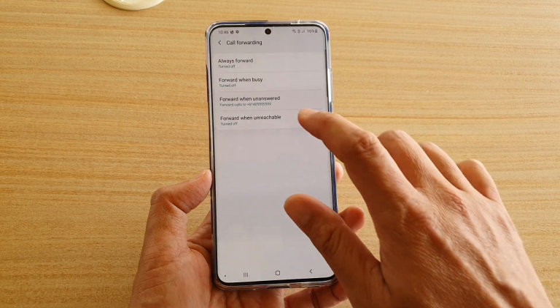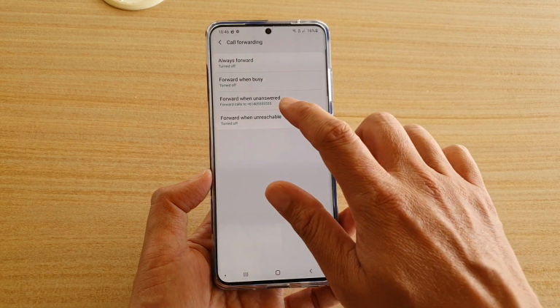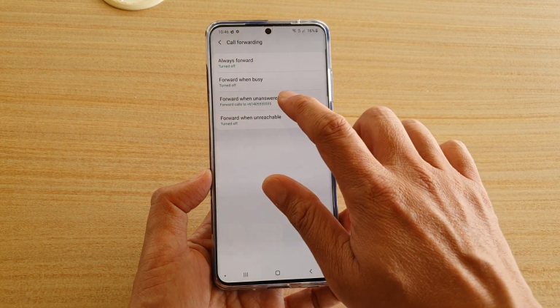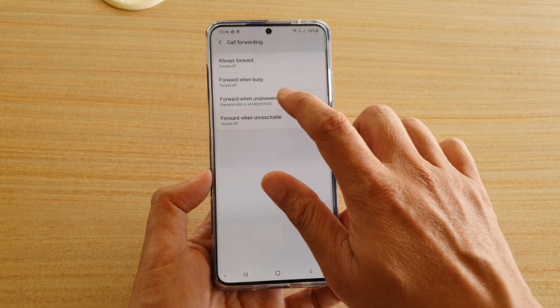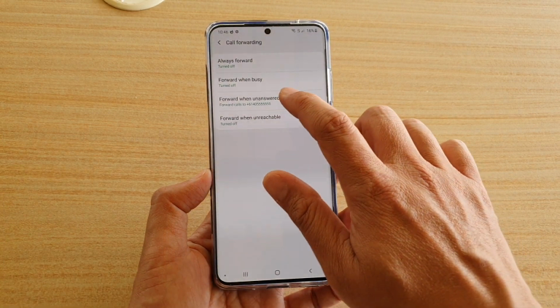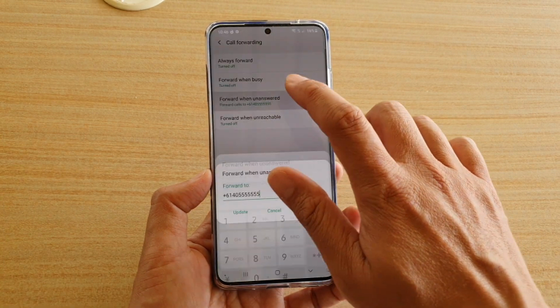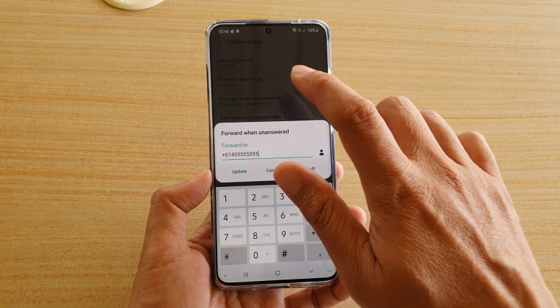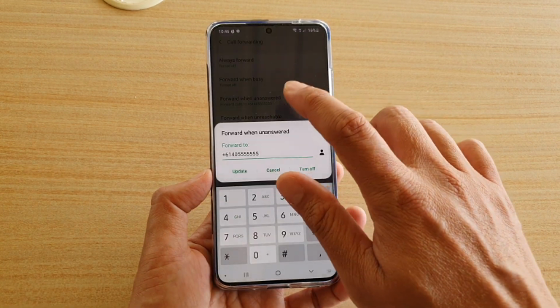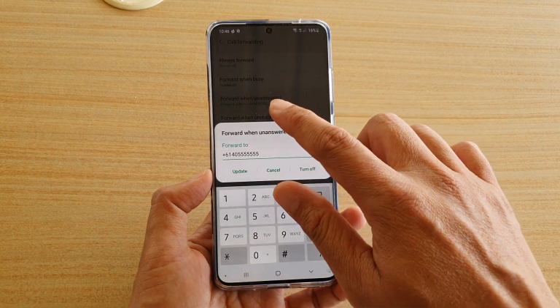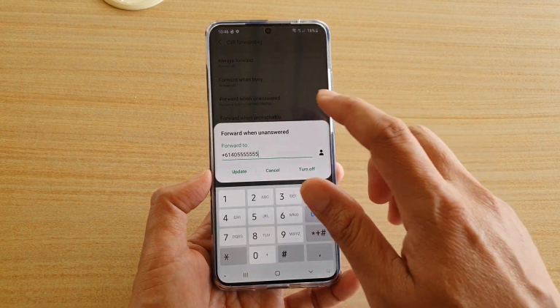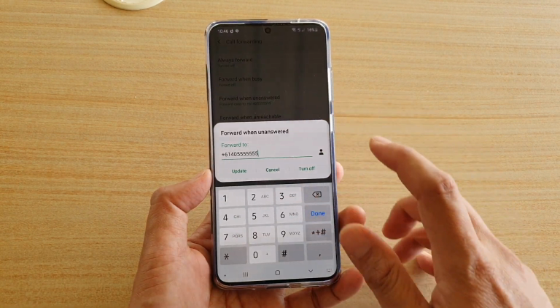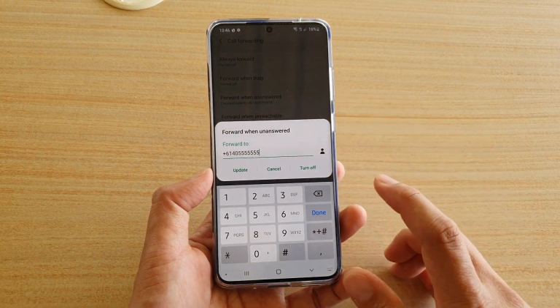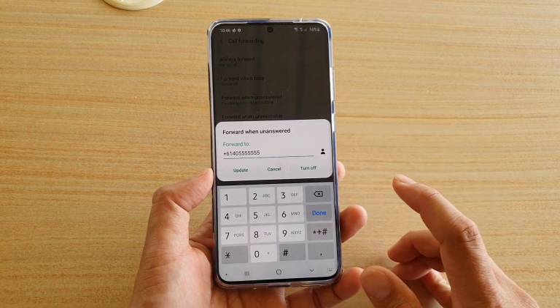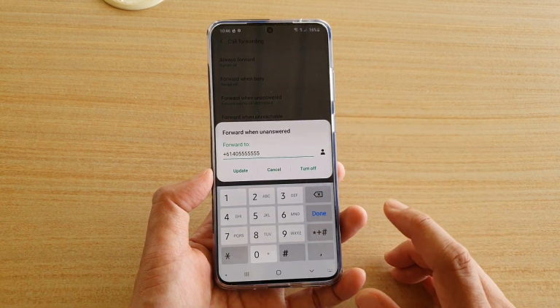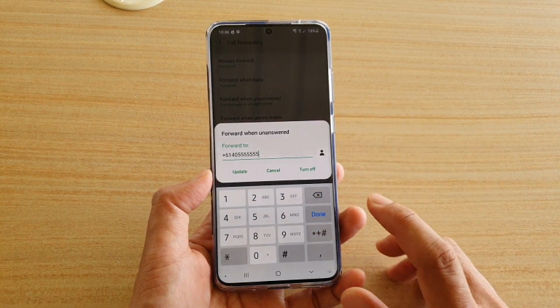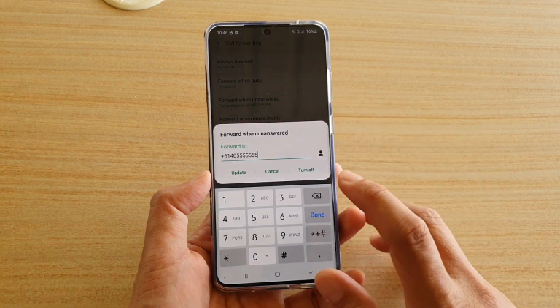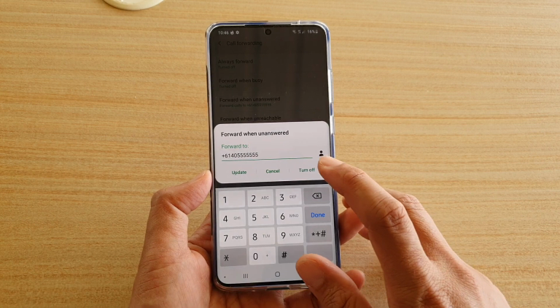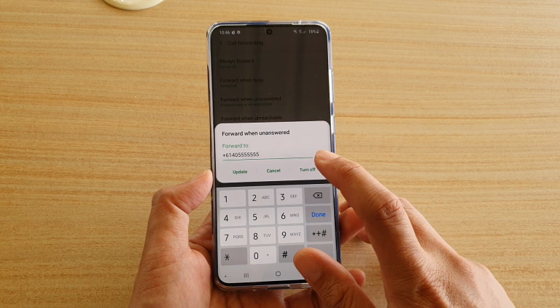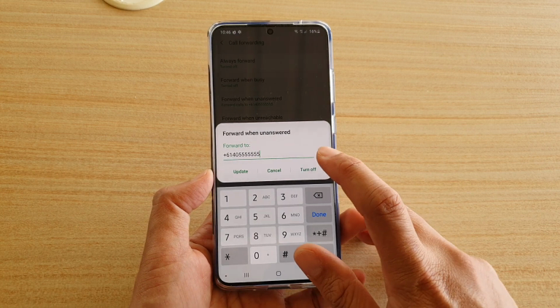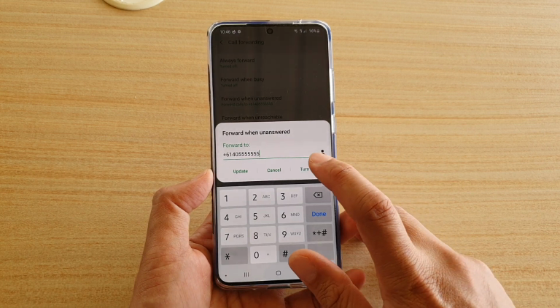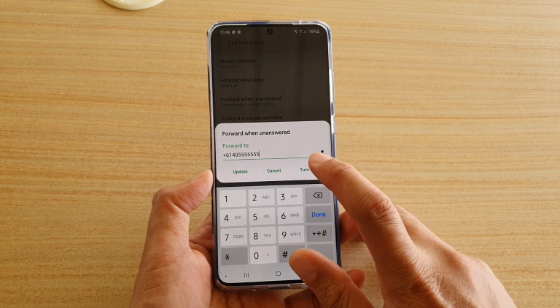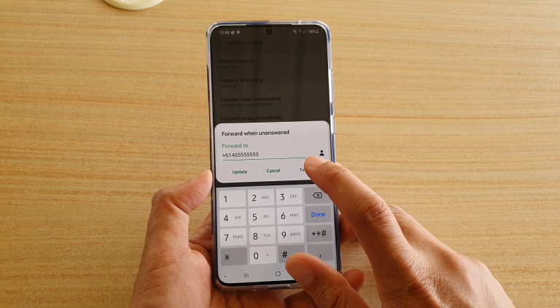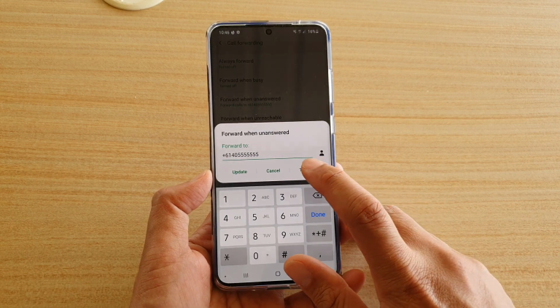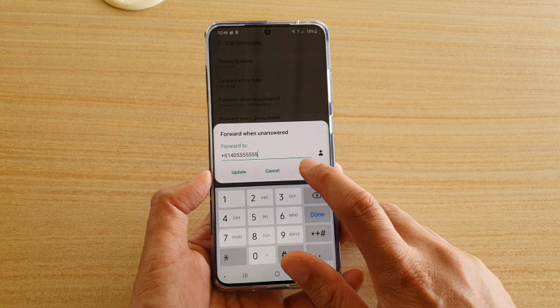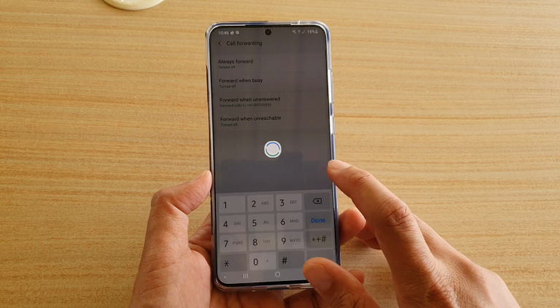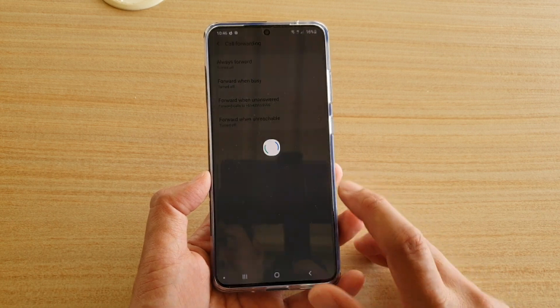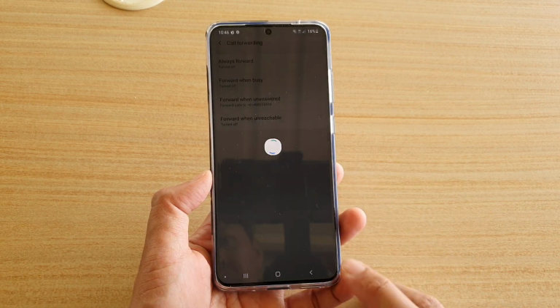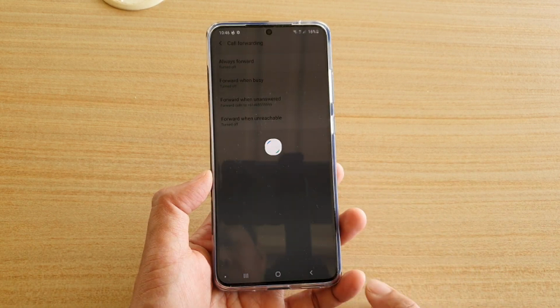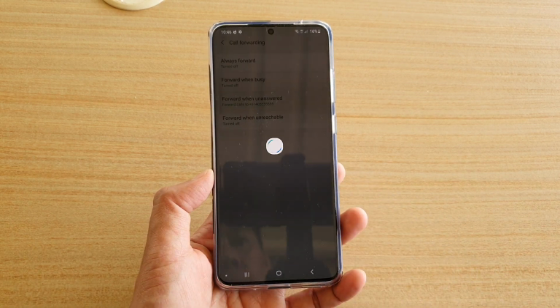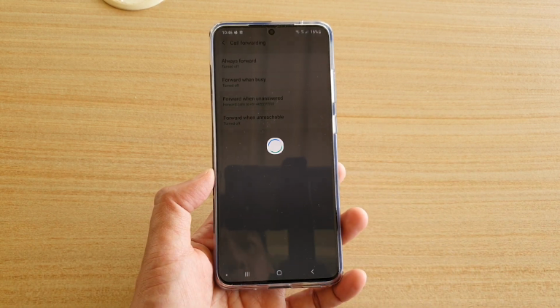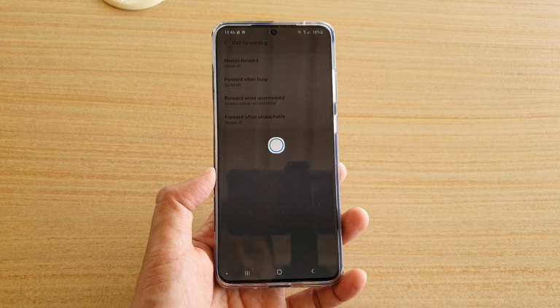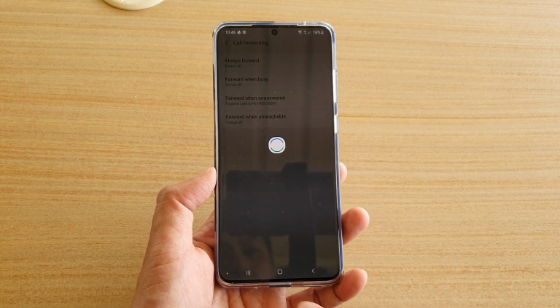Now to turn off call forwarding when unanswered, just simply tap on turn off. And that's it.